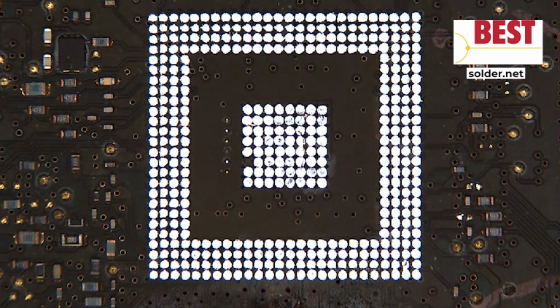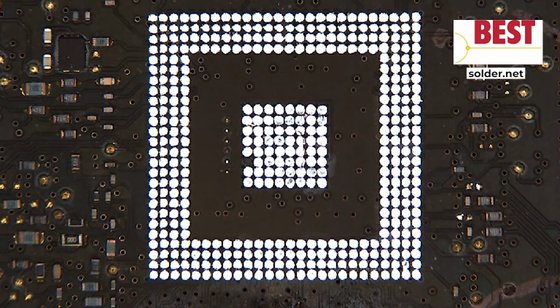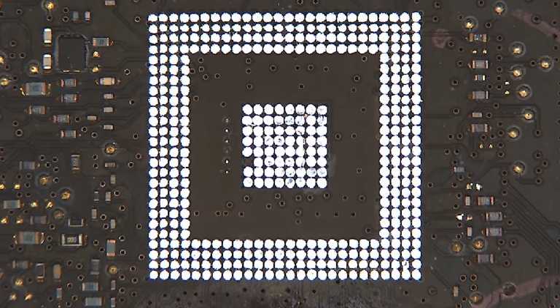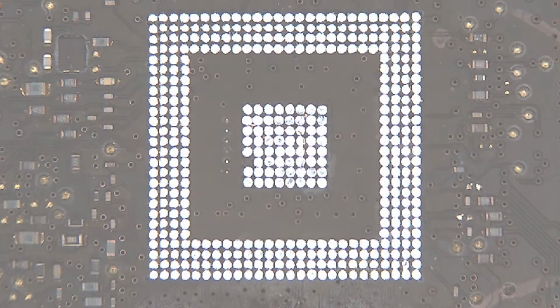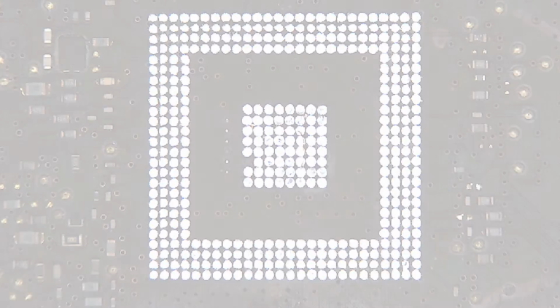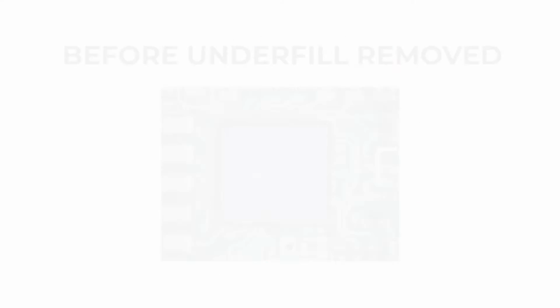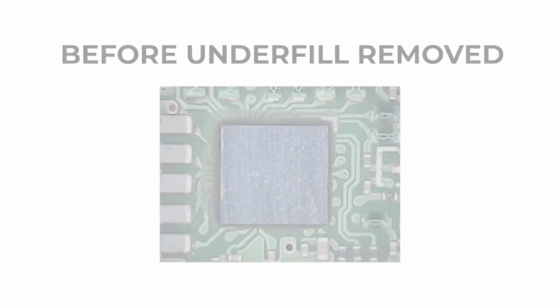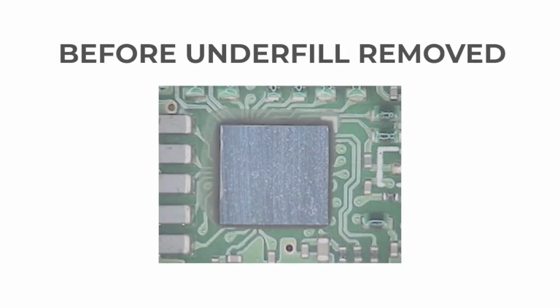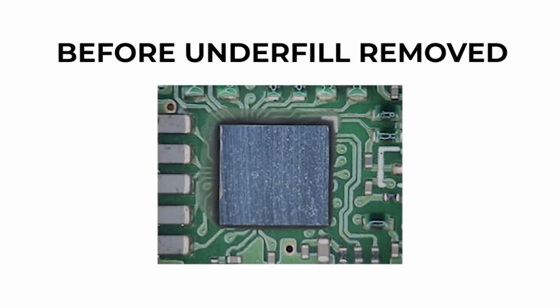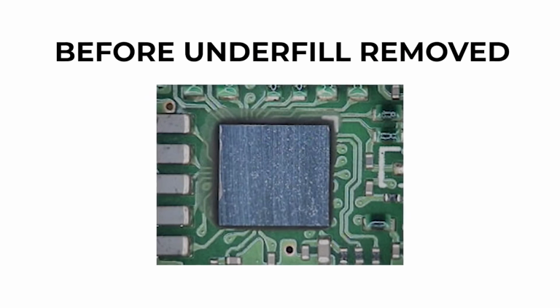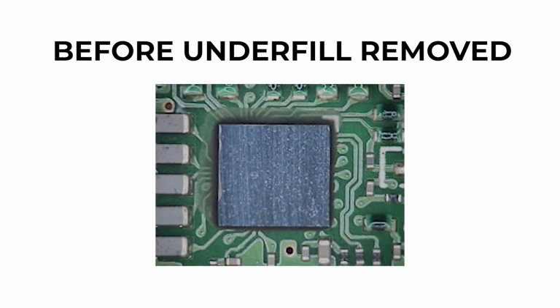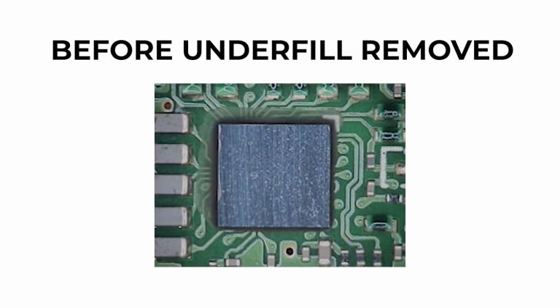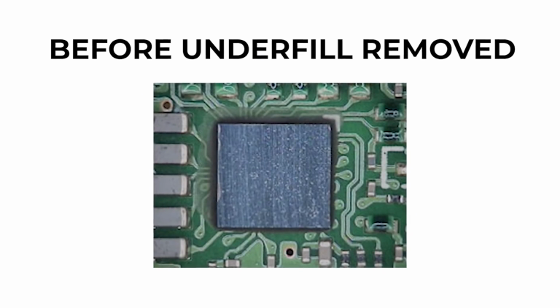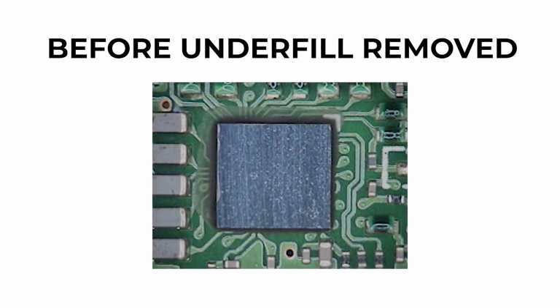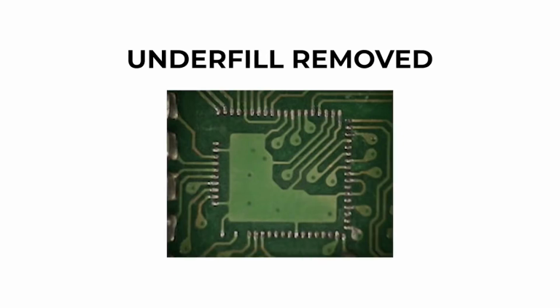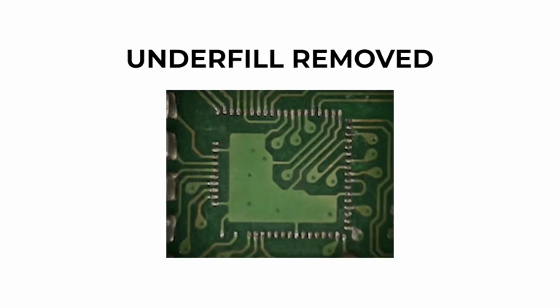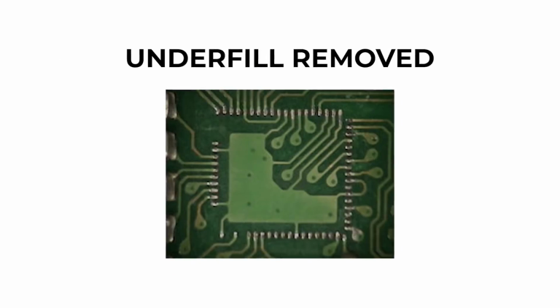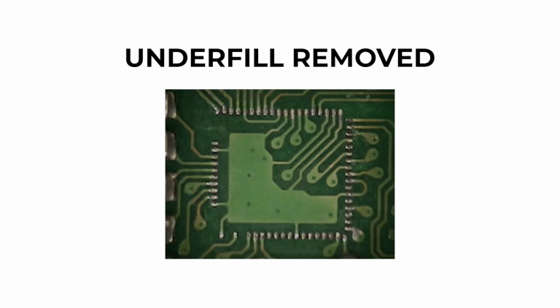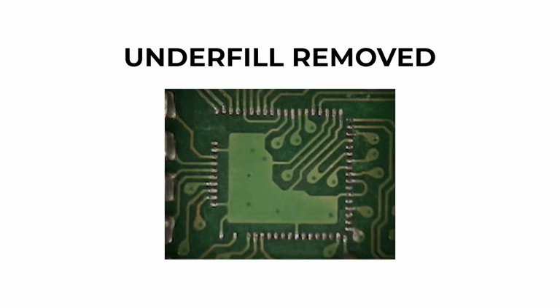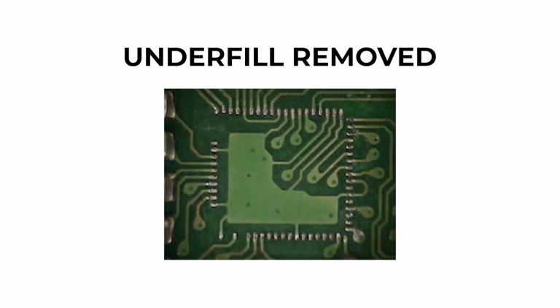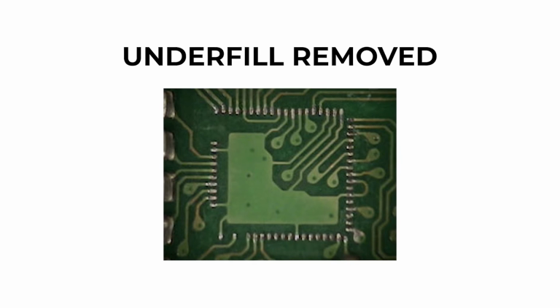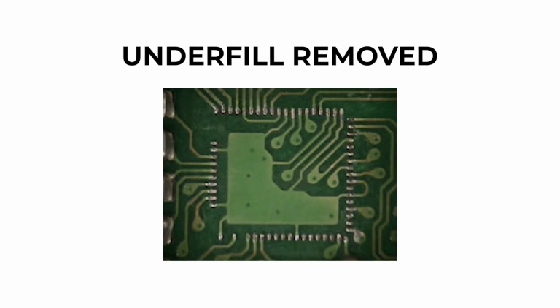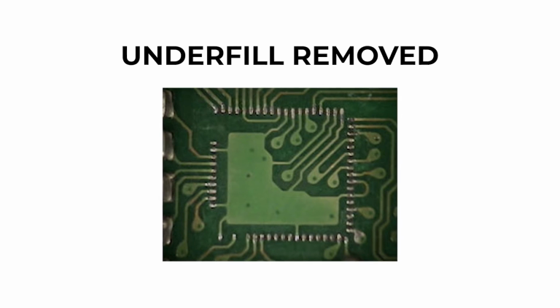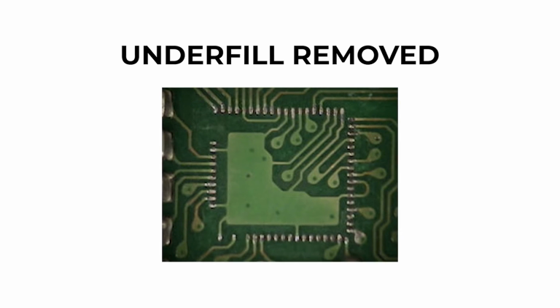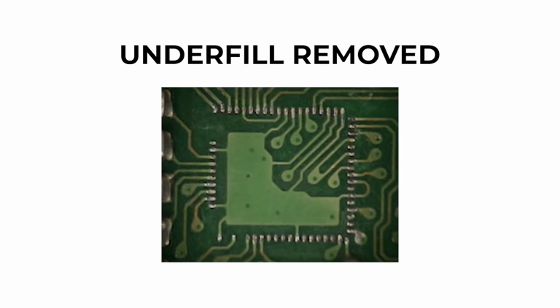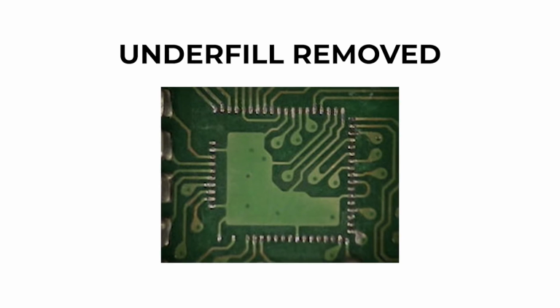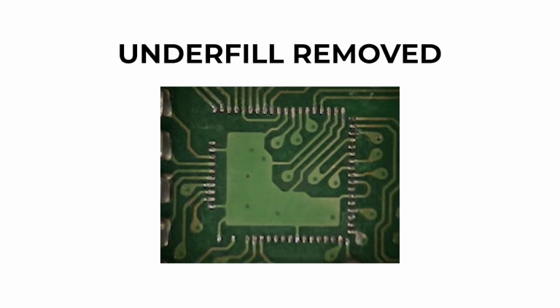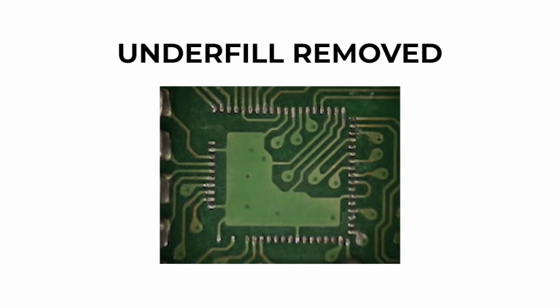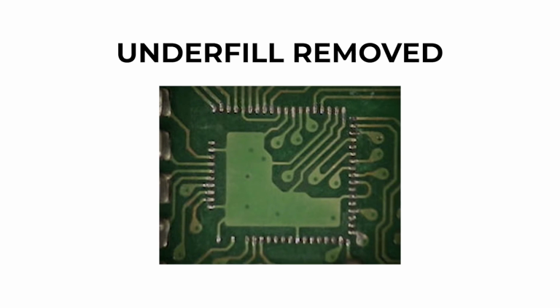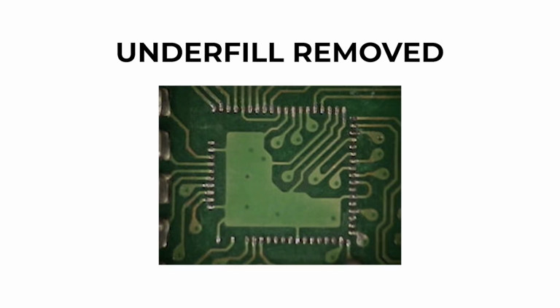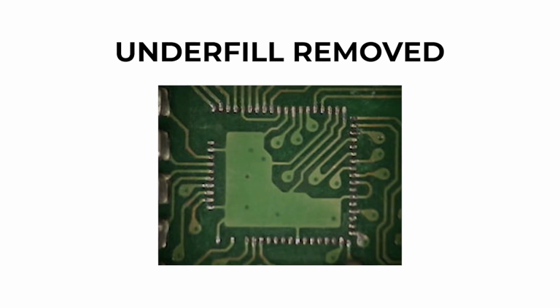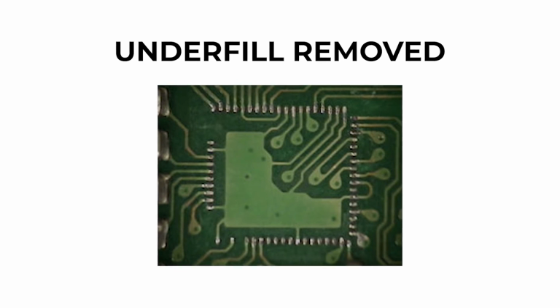Contact Best today to see how we can help with your underfilled rework requirements.